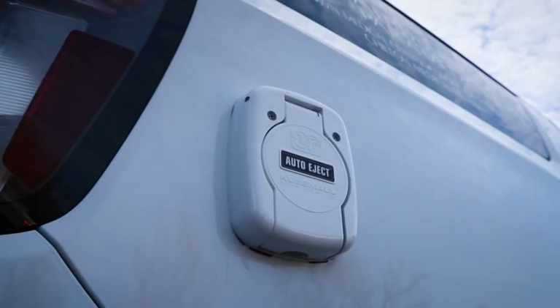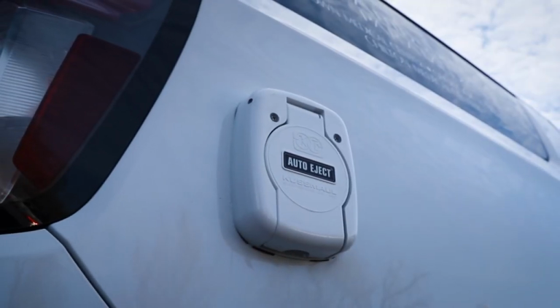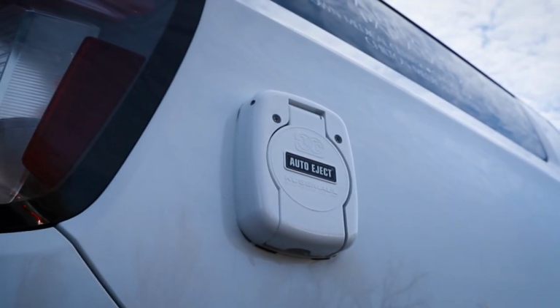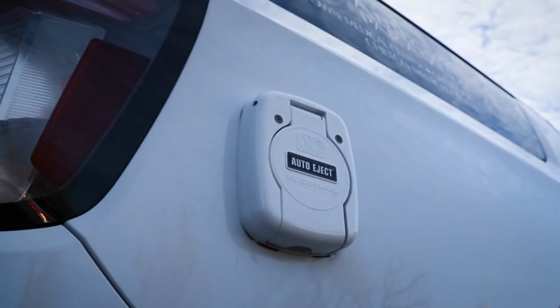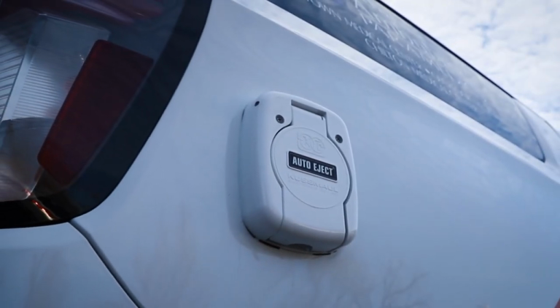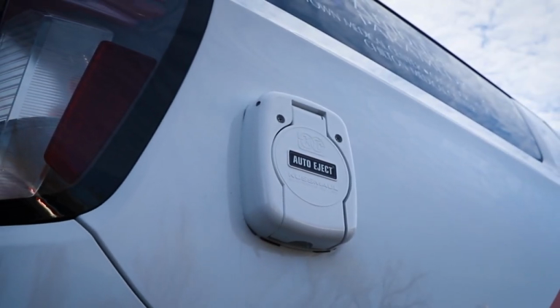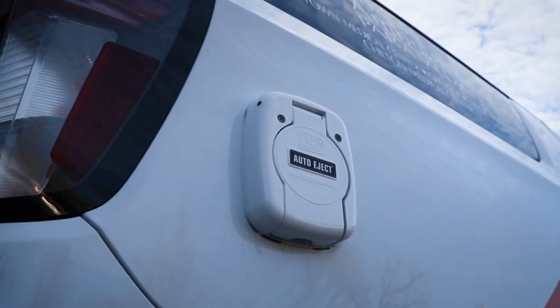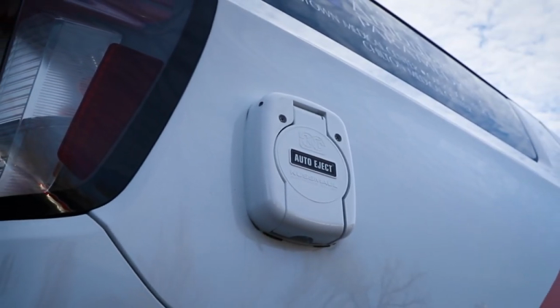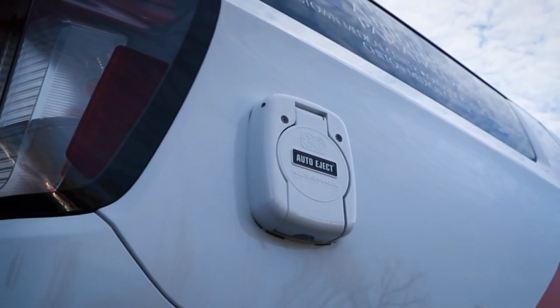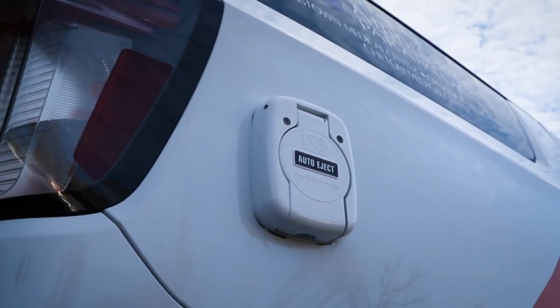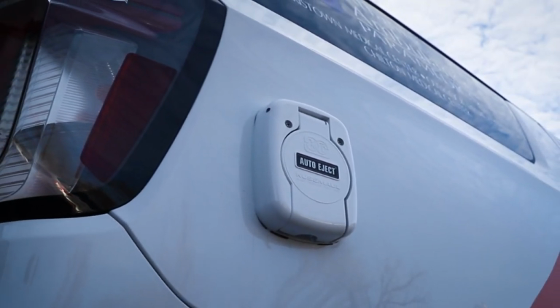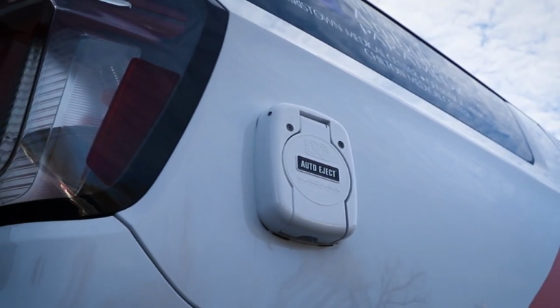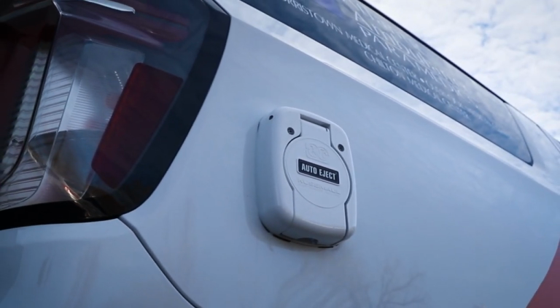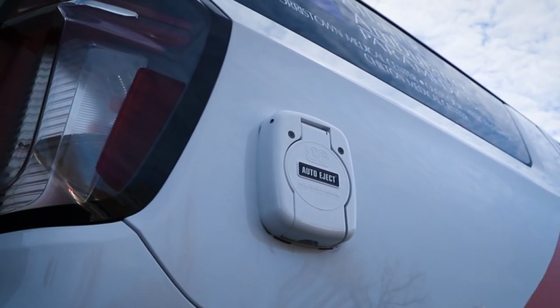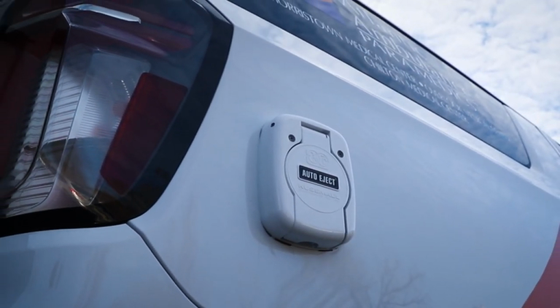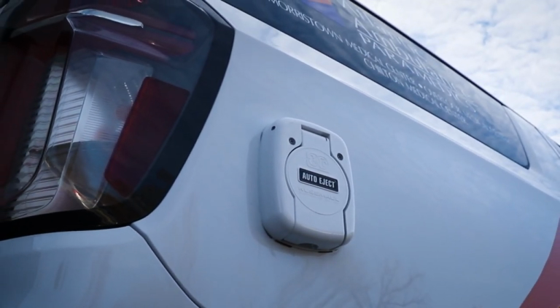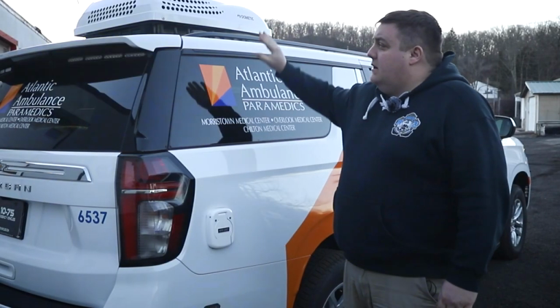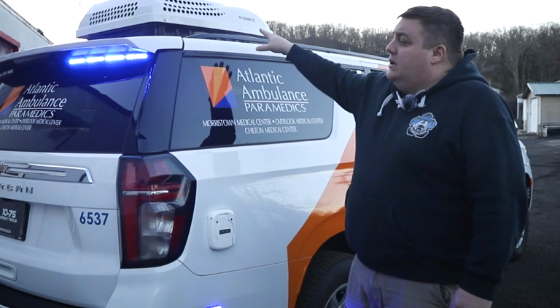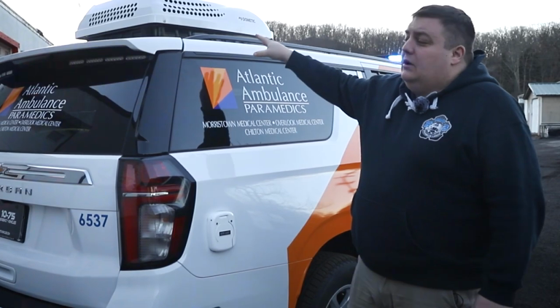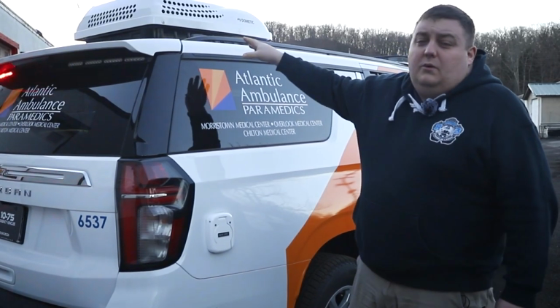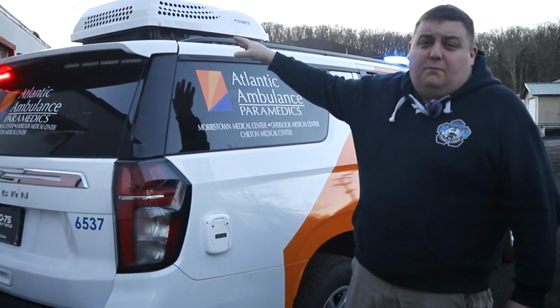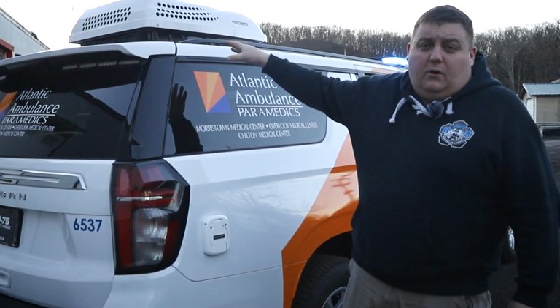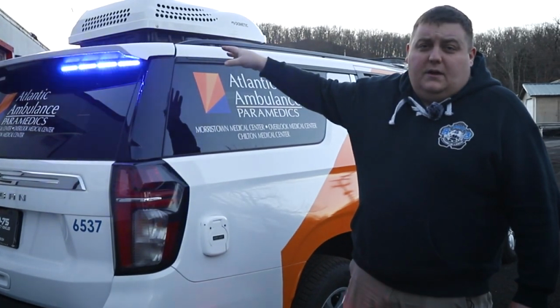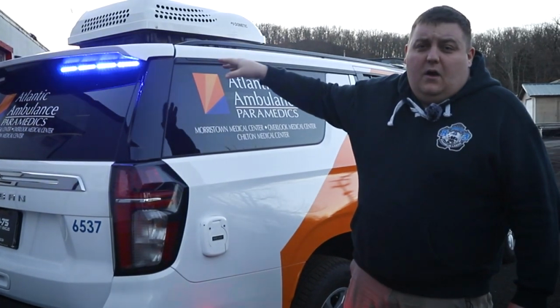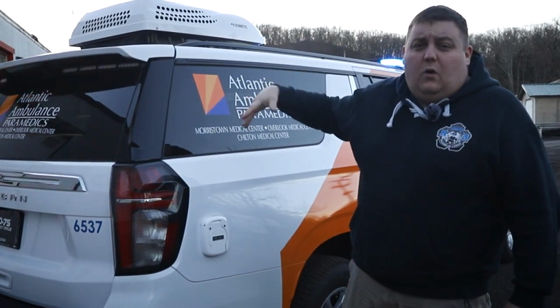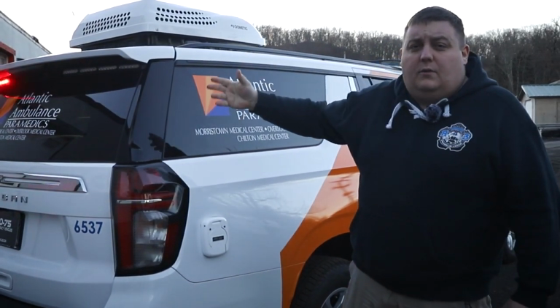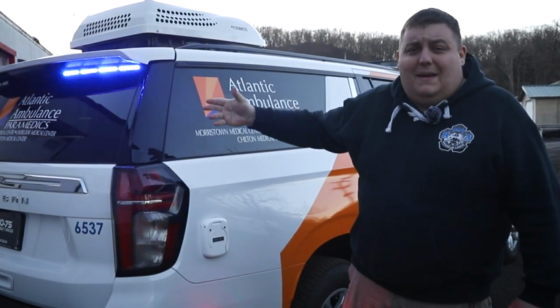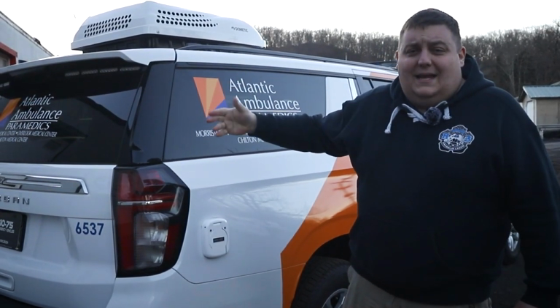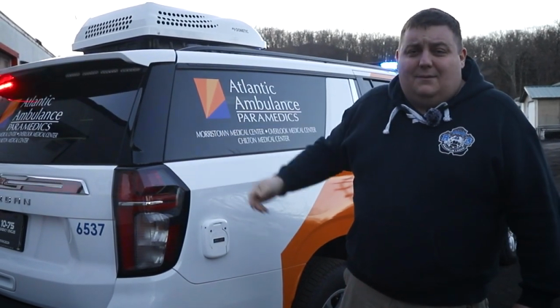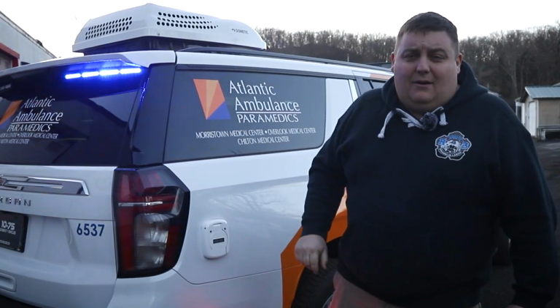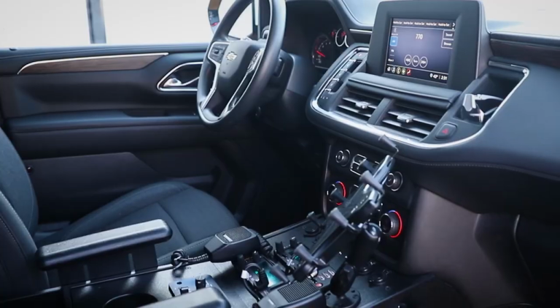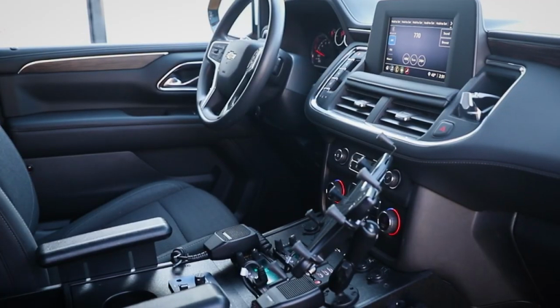On the passenger-side rear, we have a 30-amp auto-eject. This powers the air conditioning unit when it's parked, and also maintains the battery voltage.